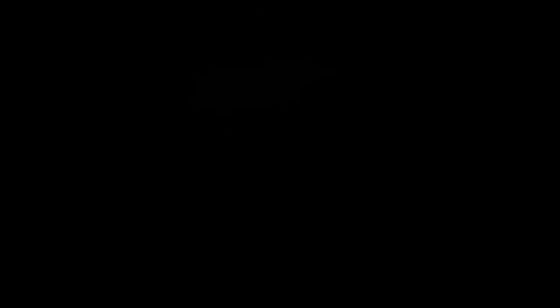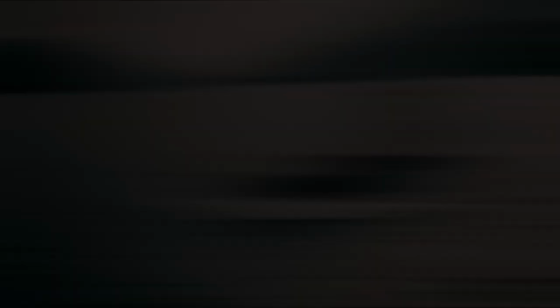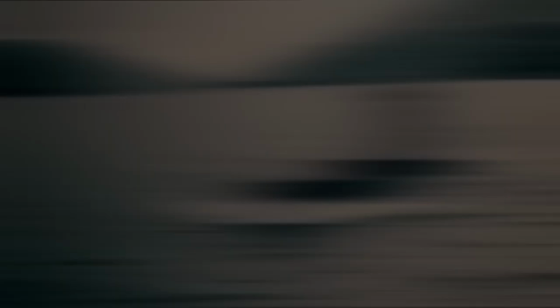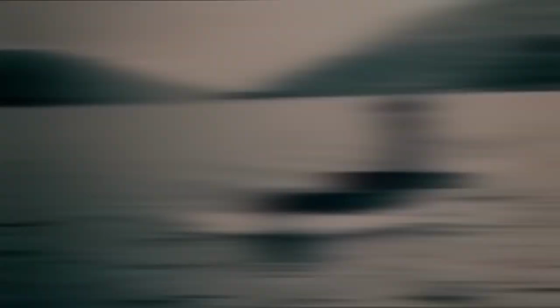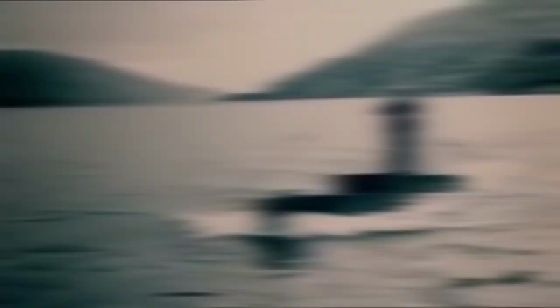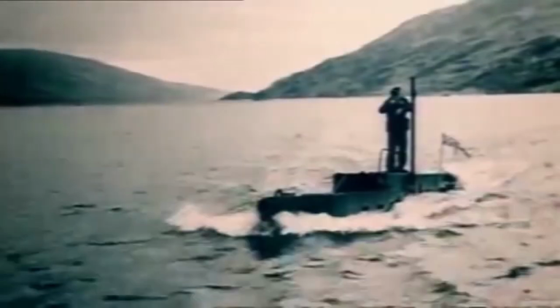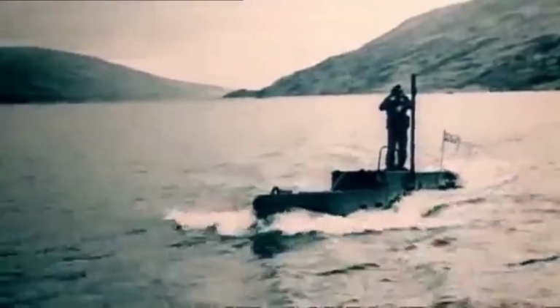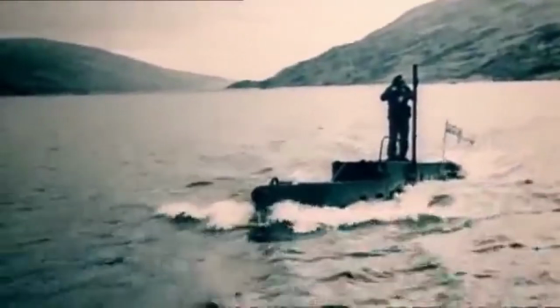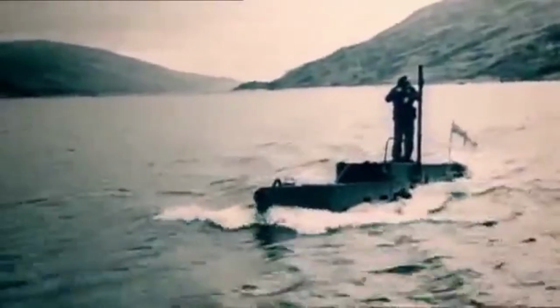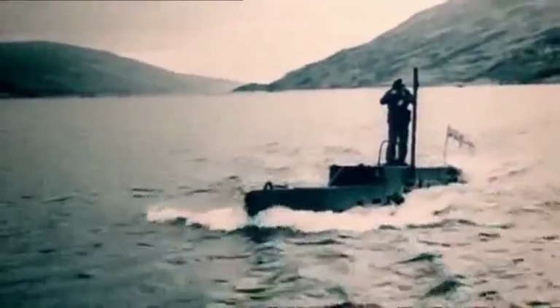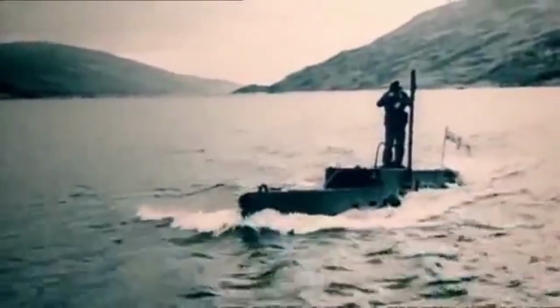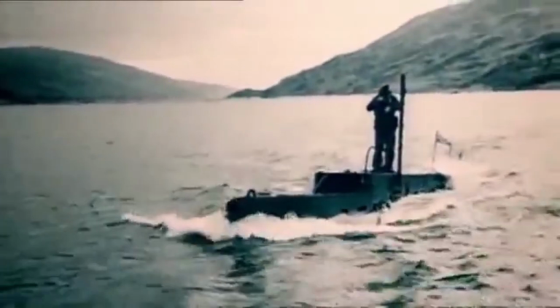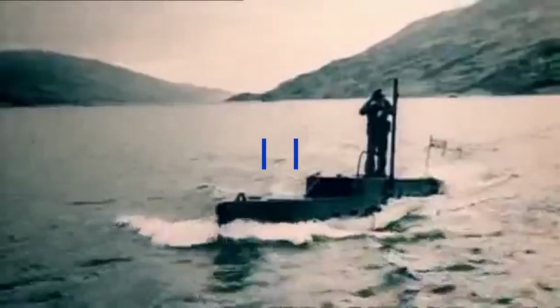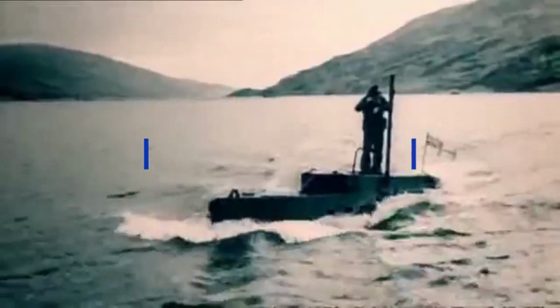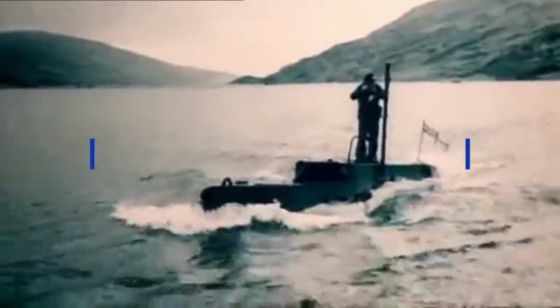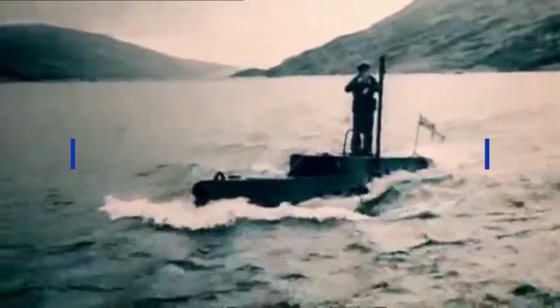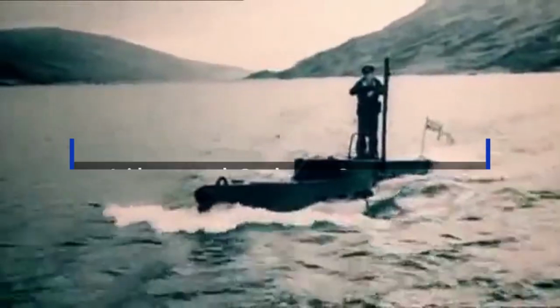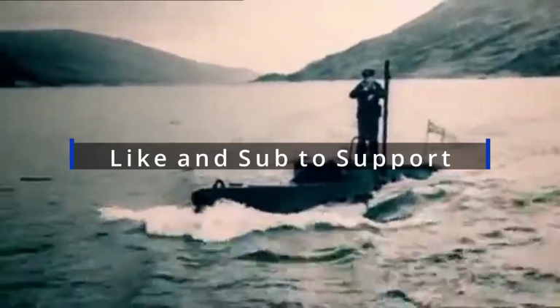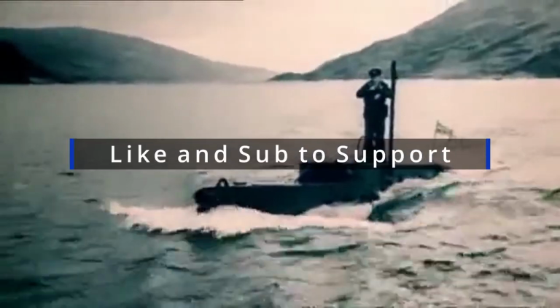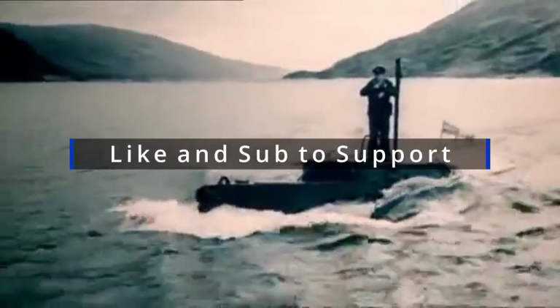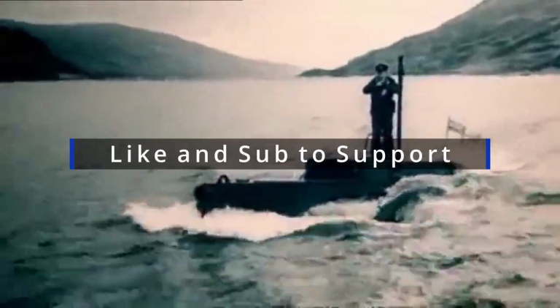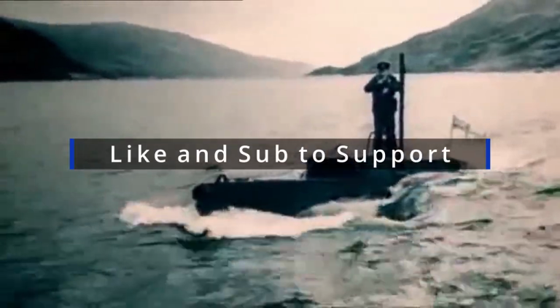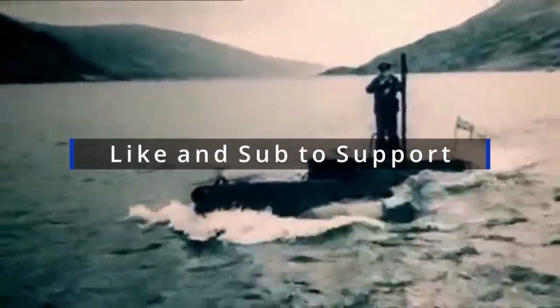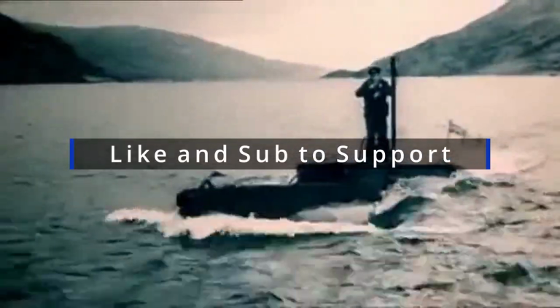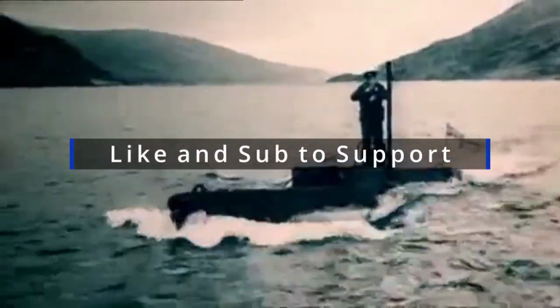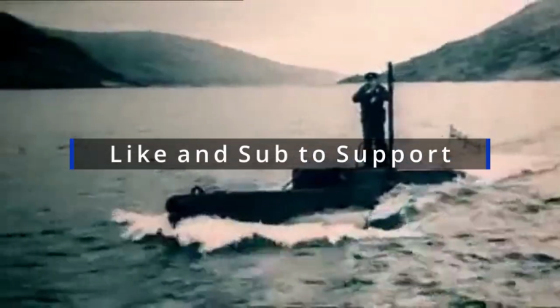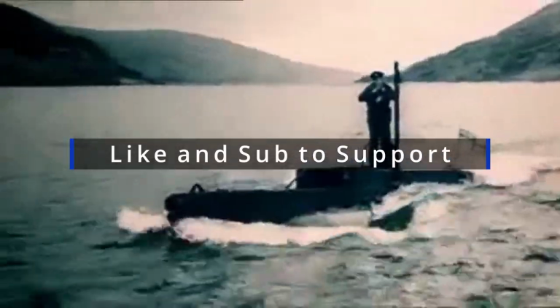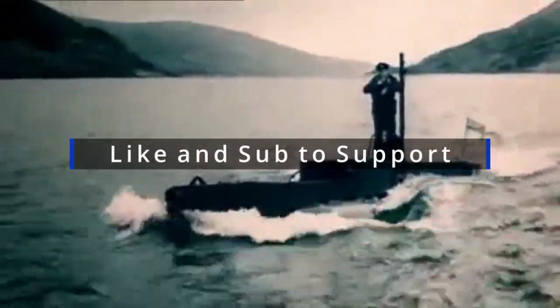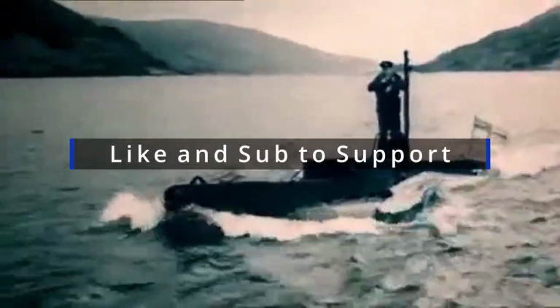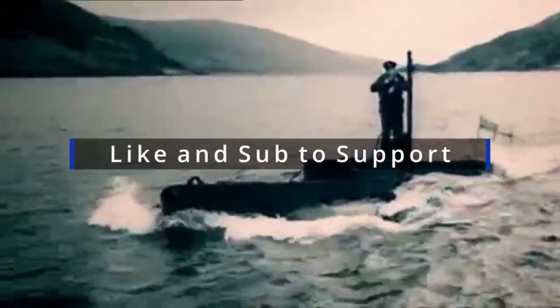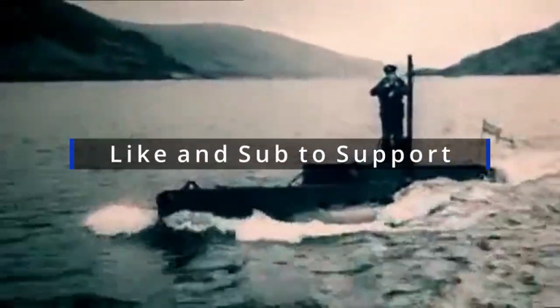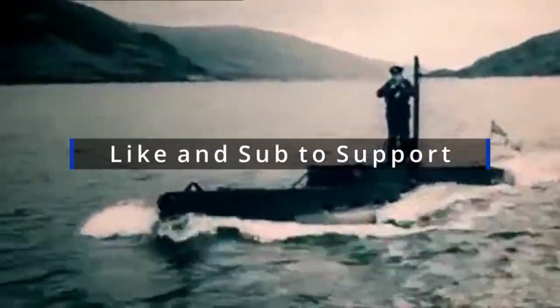I'm Johnny, thanks for watching this quick brief on the British X-Craft. If you want to support the channel, please like and subscribe, and we'll see you next time.